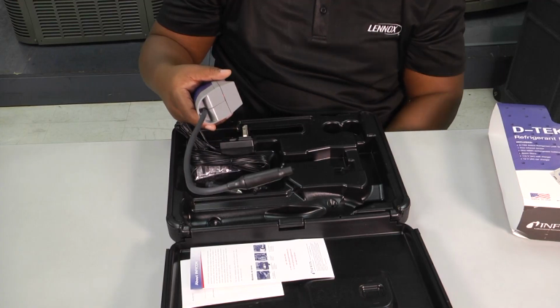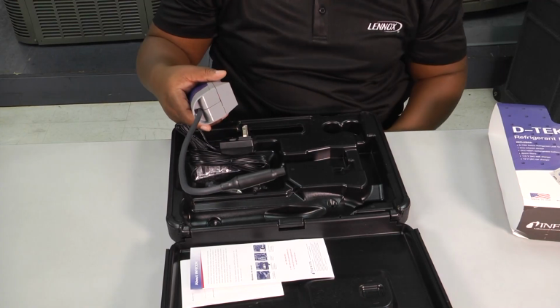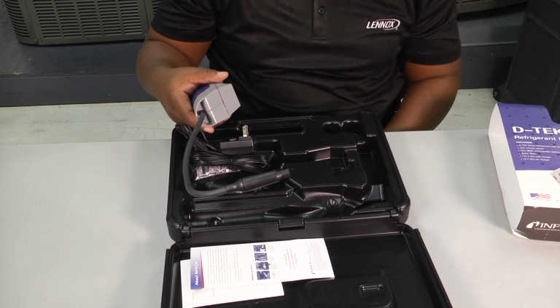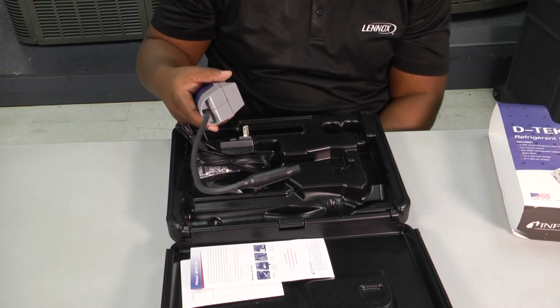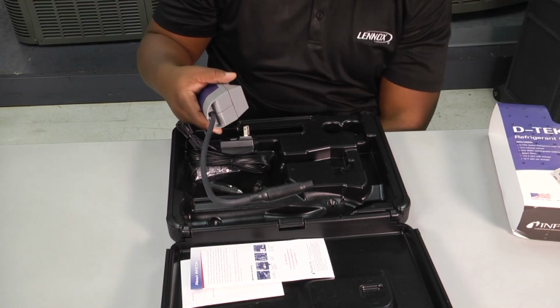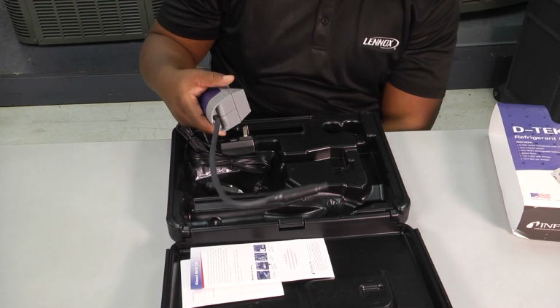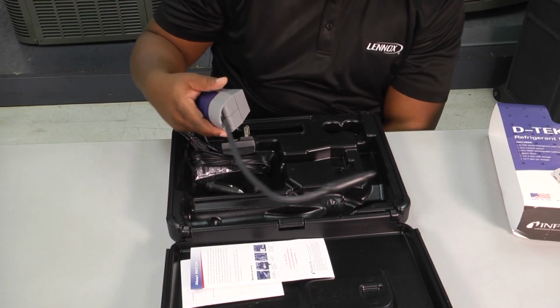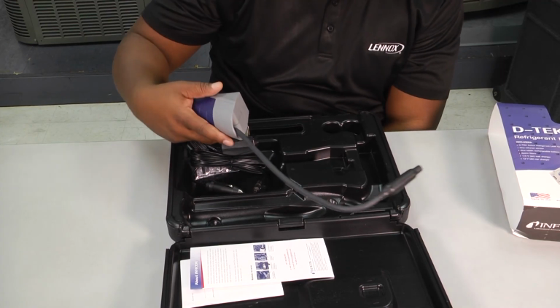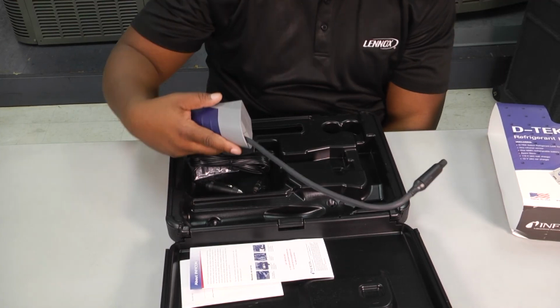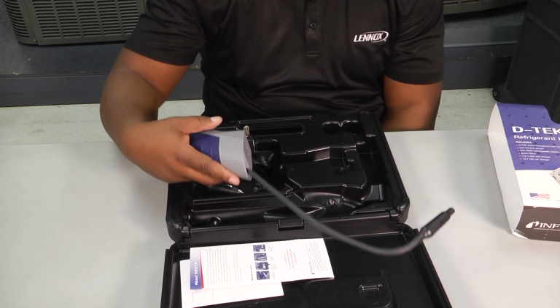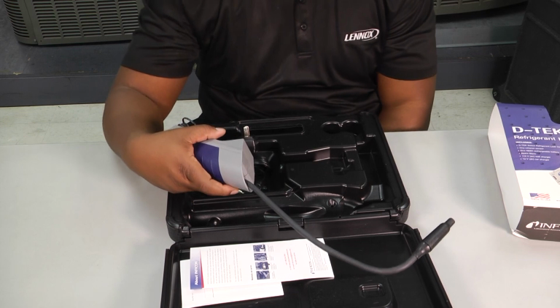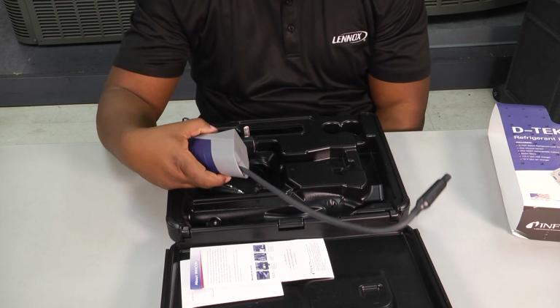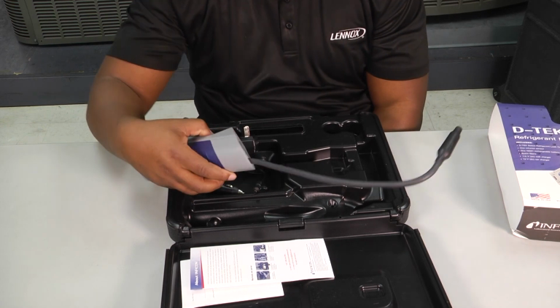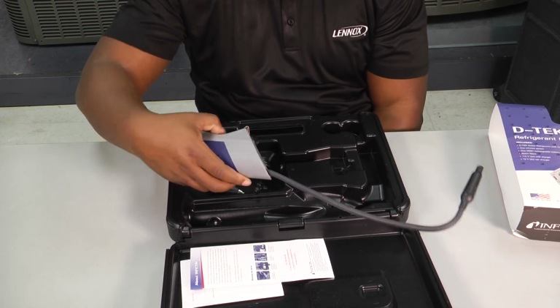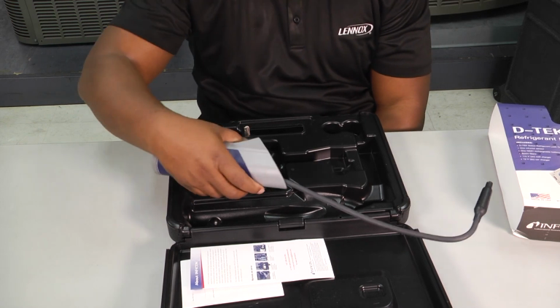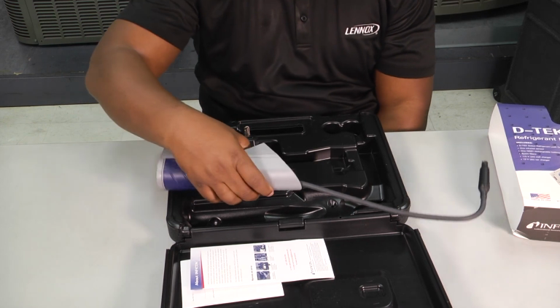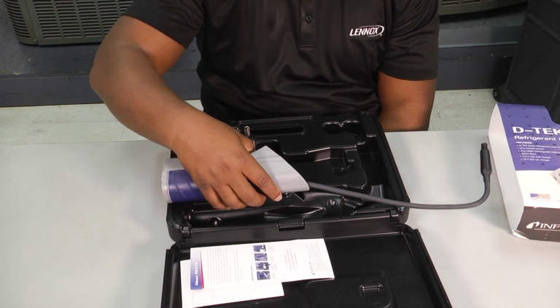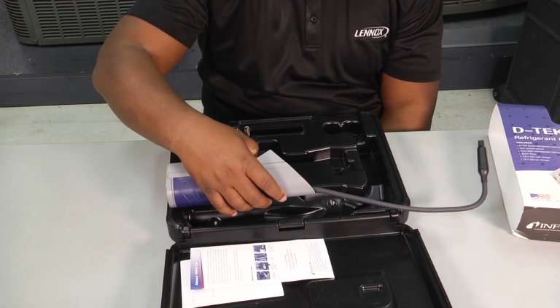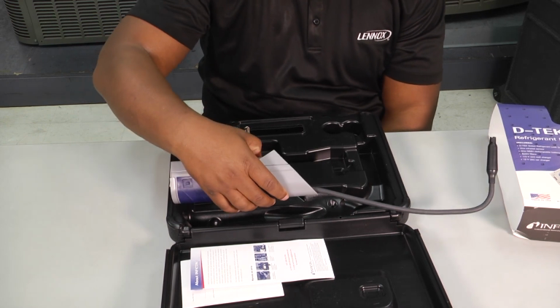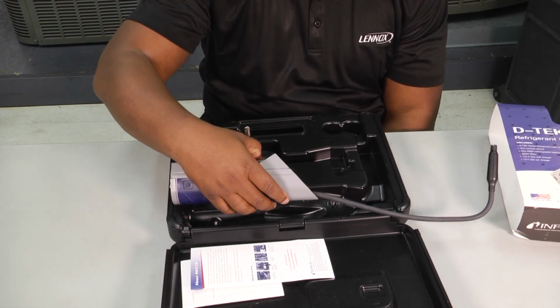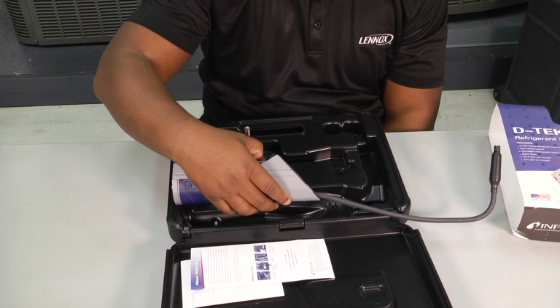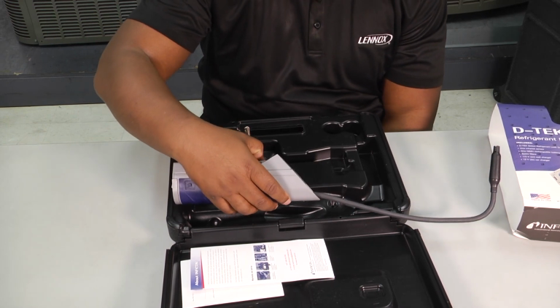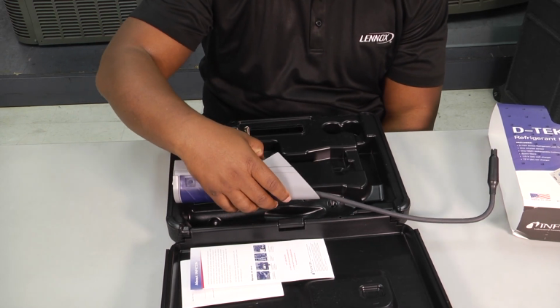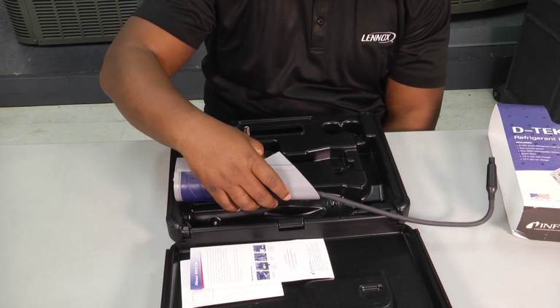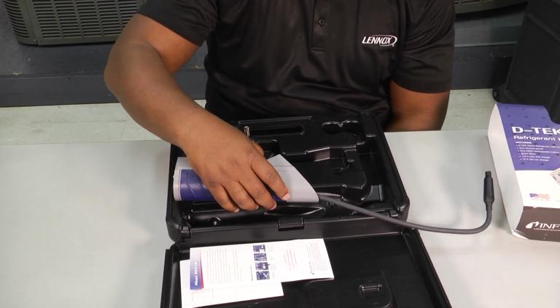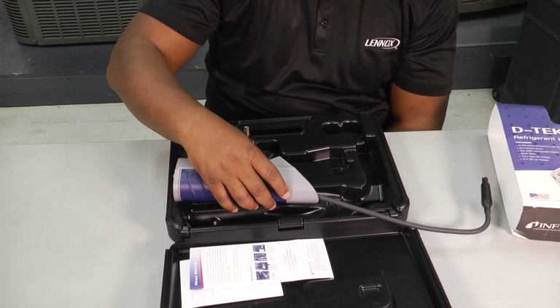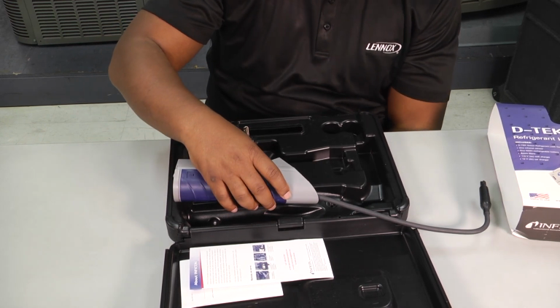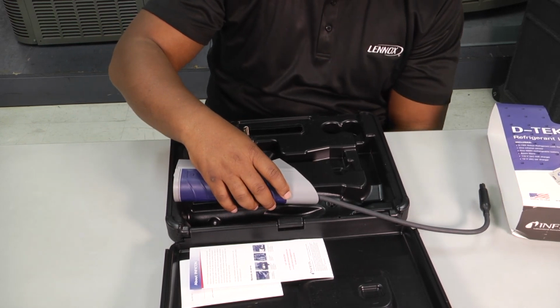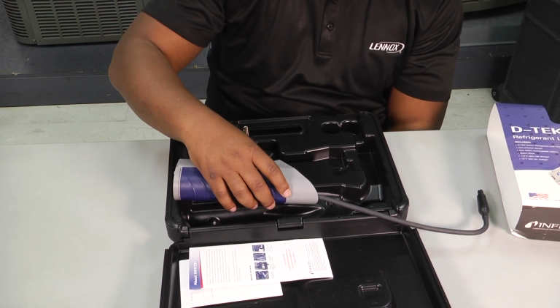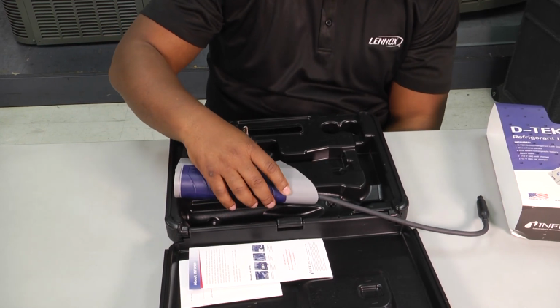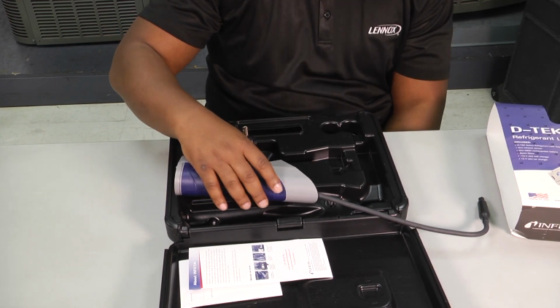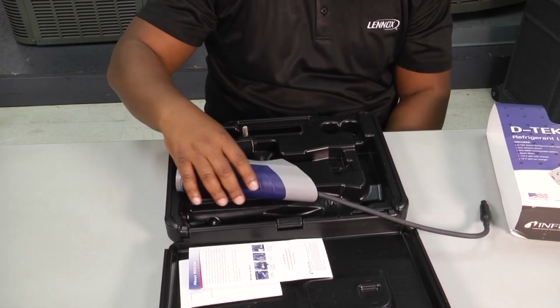Thank you for tuning in to another edition of Toolbox Tuesday. We look forward to hearing from you and we'll speak to you next time.